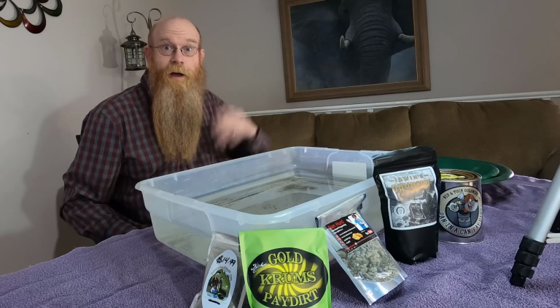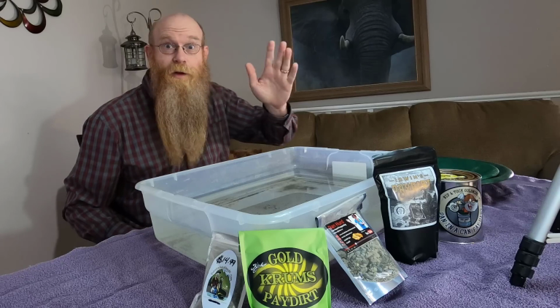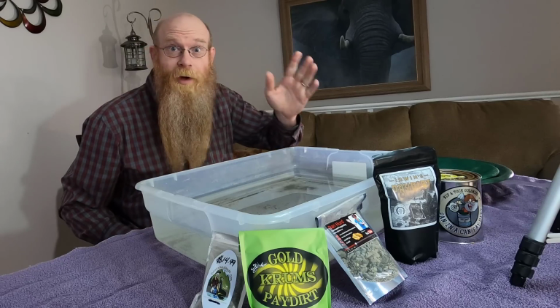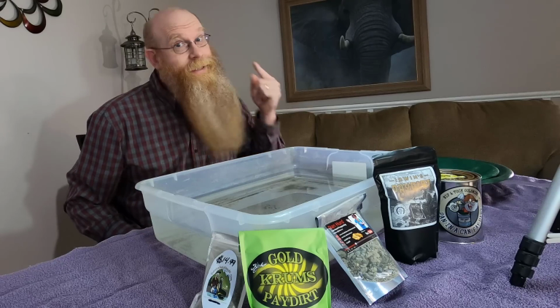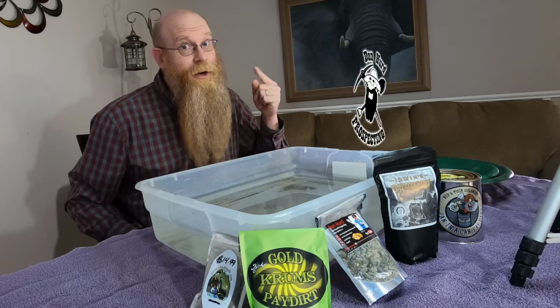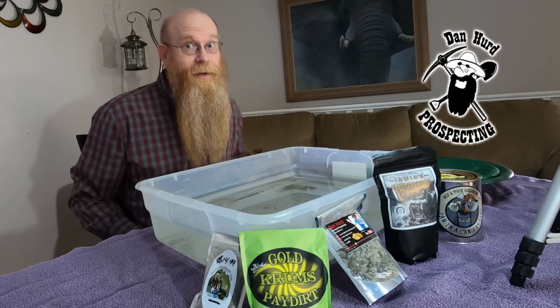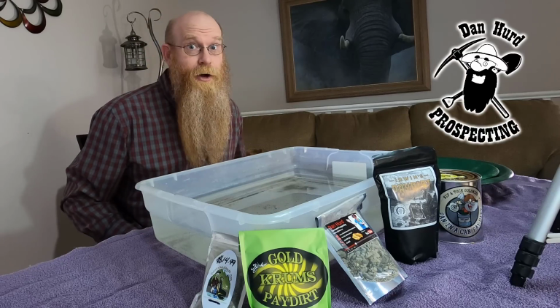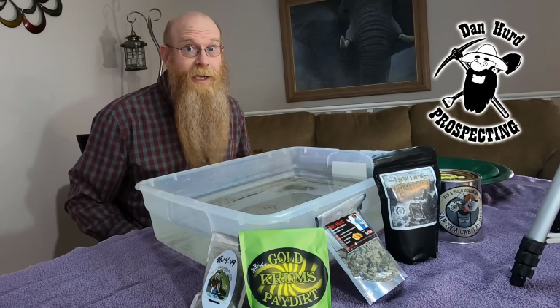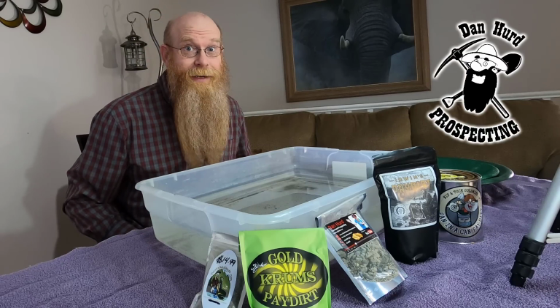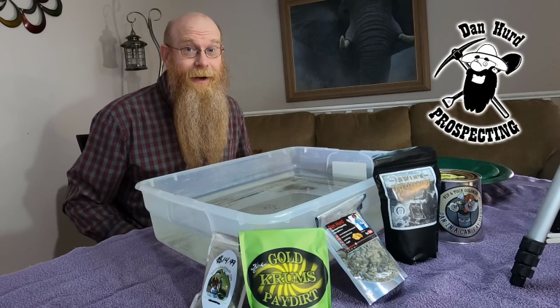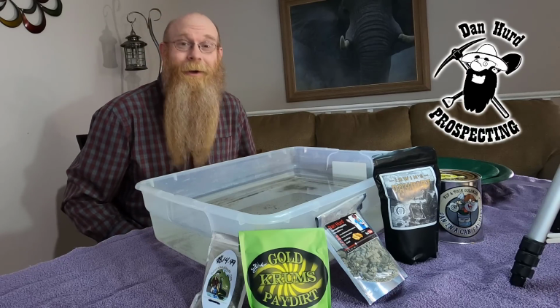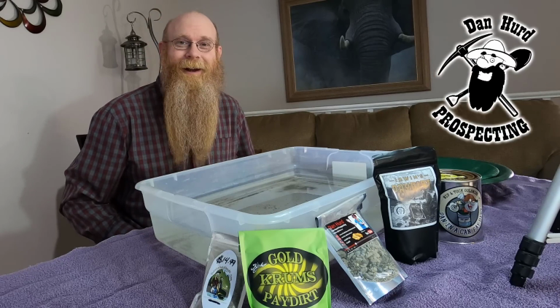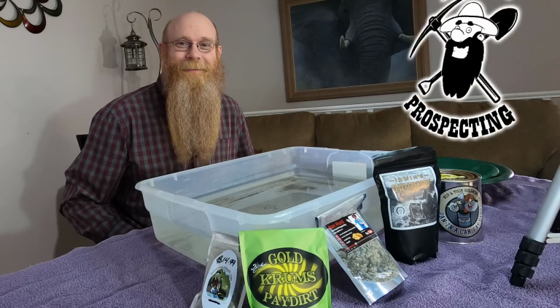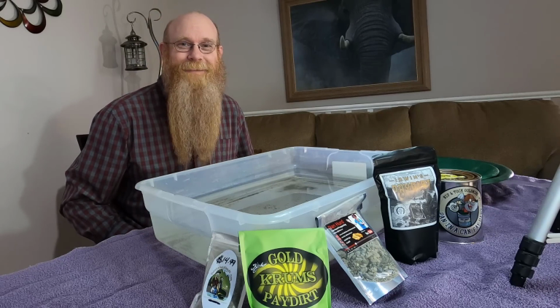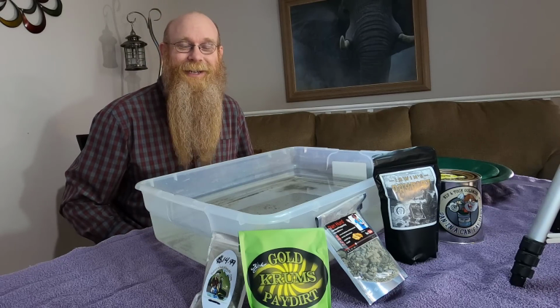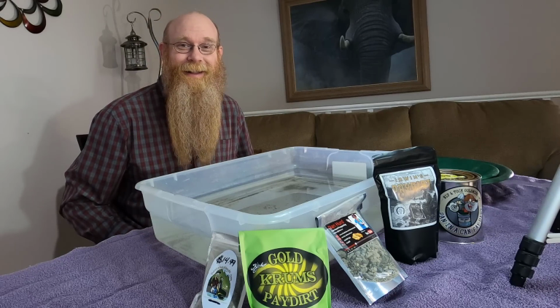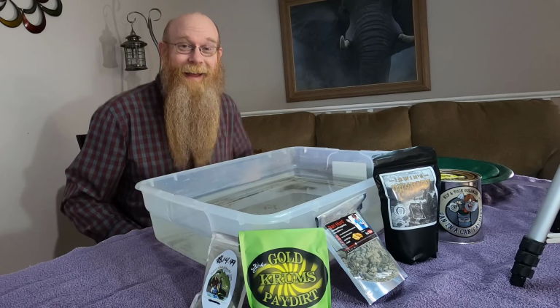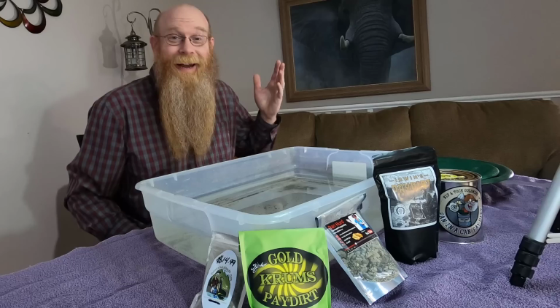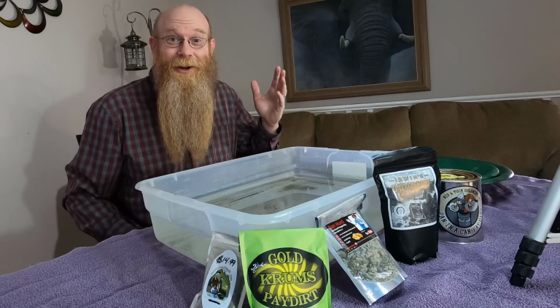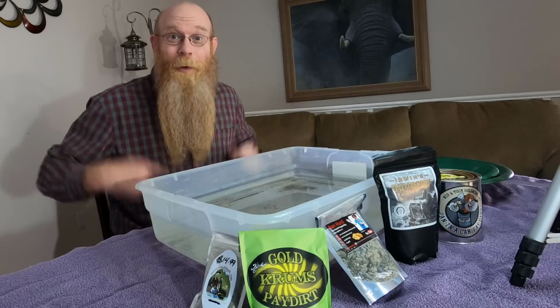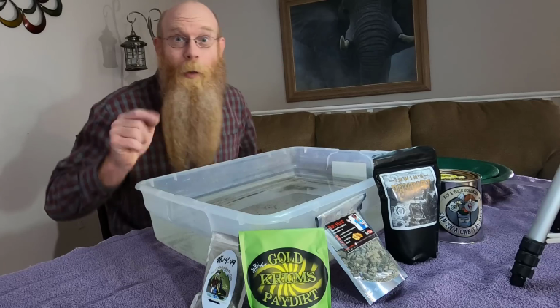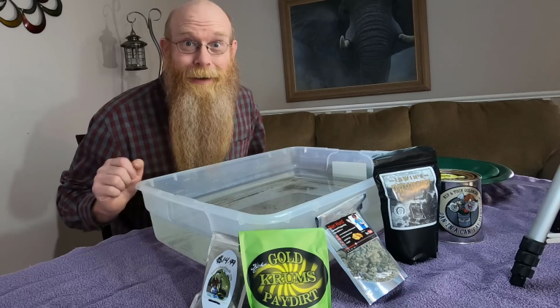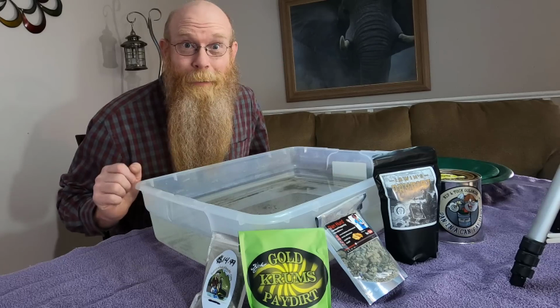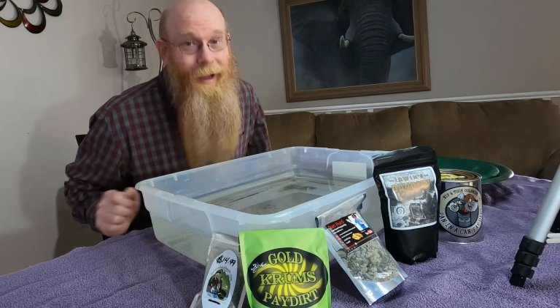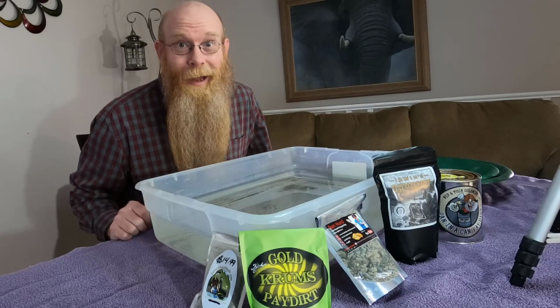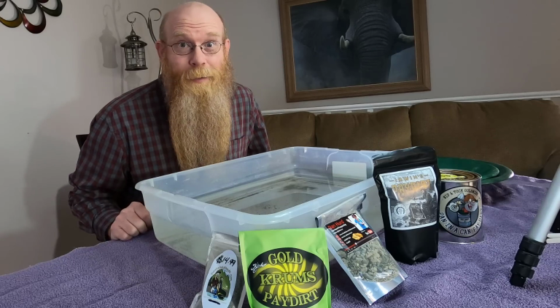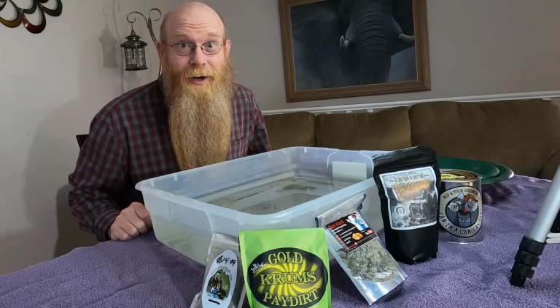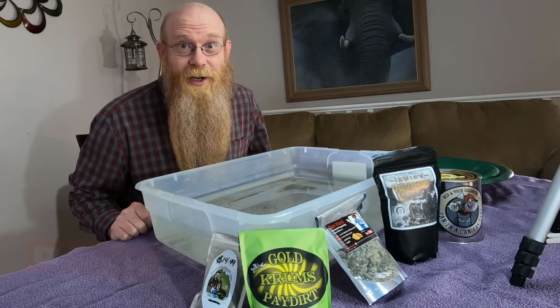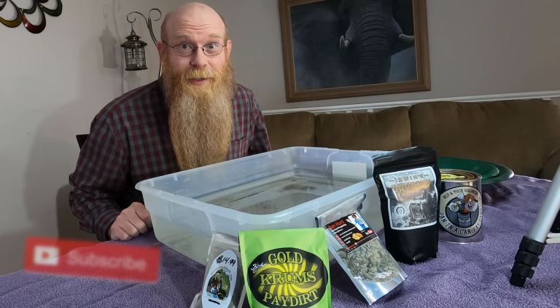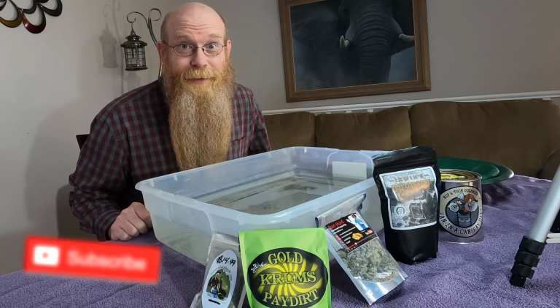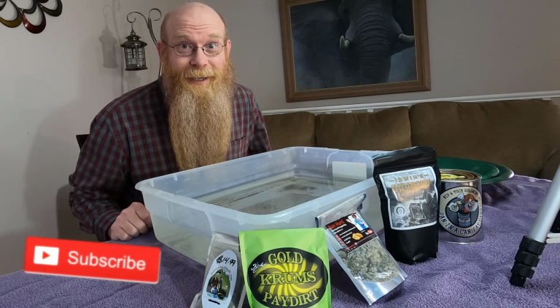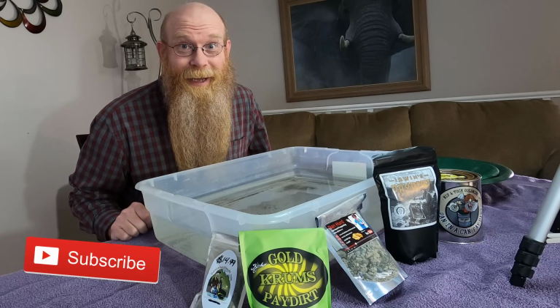Hello everyone, Dan Hur with Dan Hur Prospecting here. Welcome back to my channel. And if you're new, welcome! I hope to earn your subscription today.